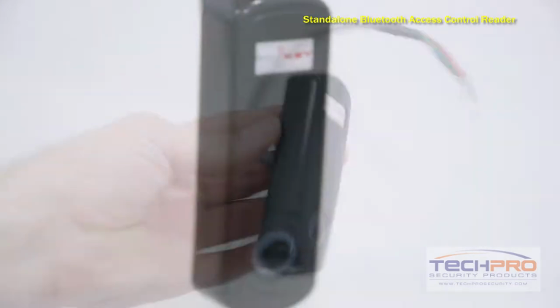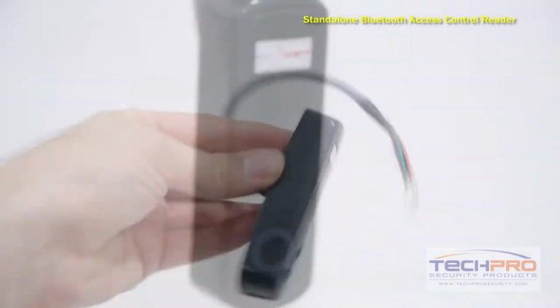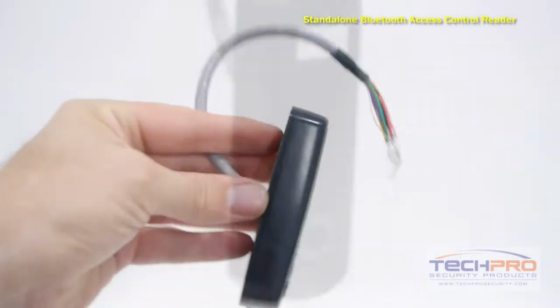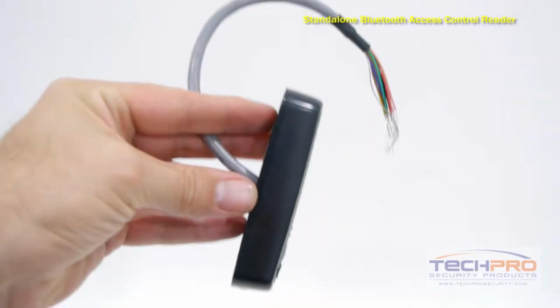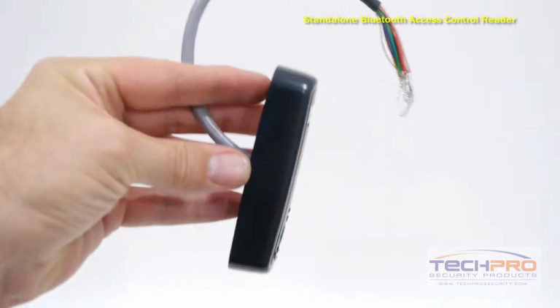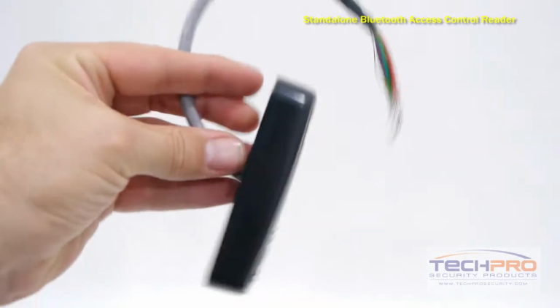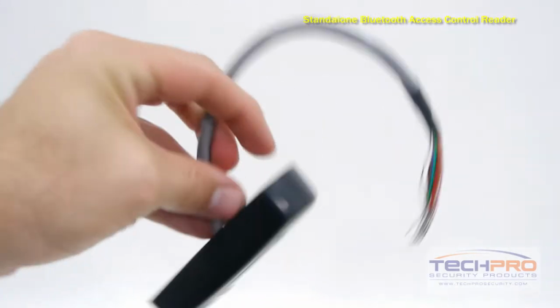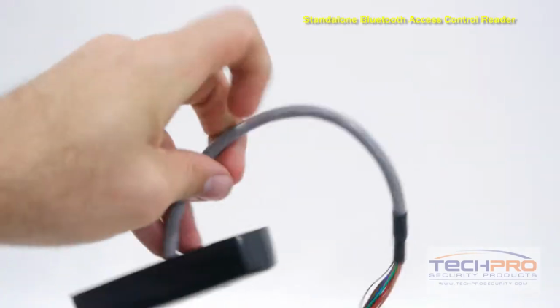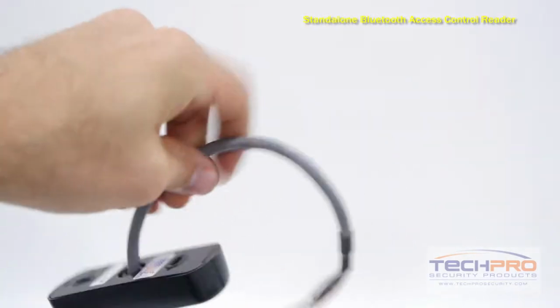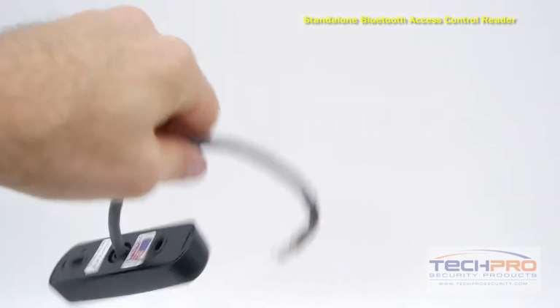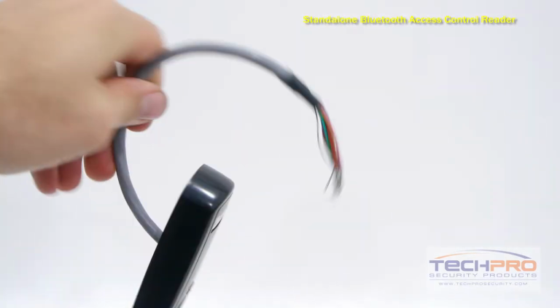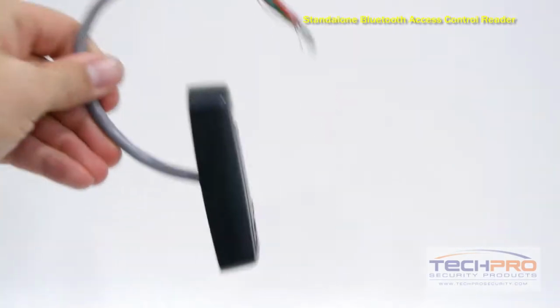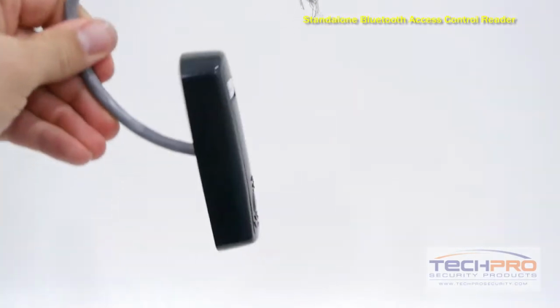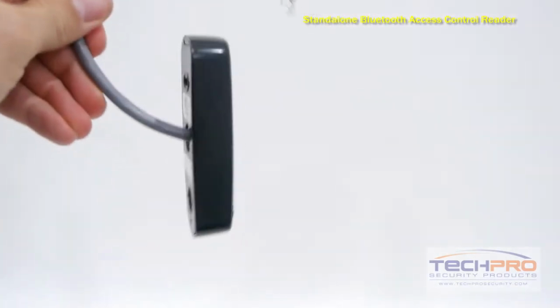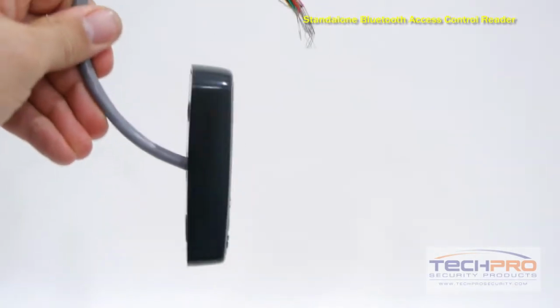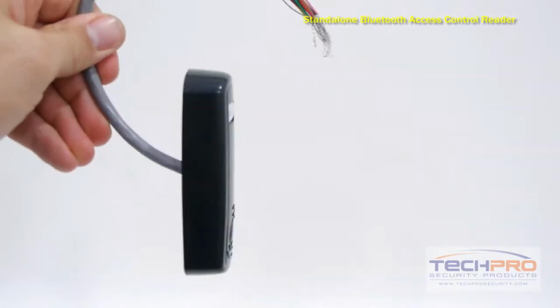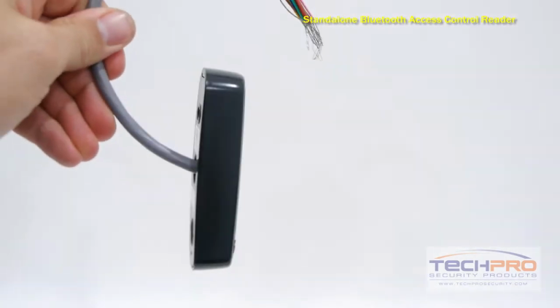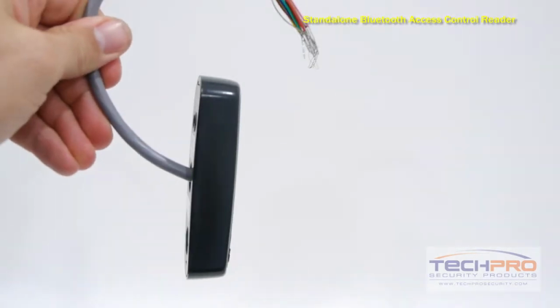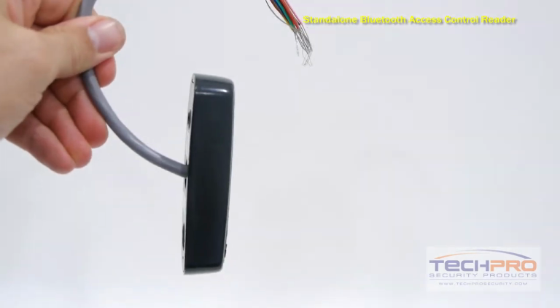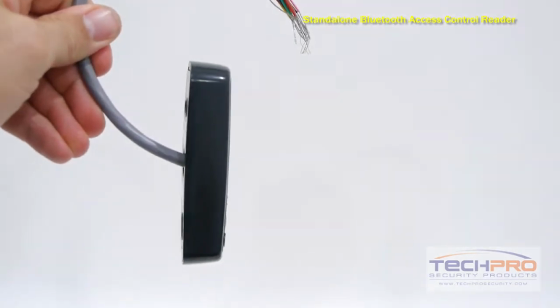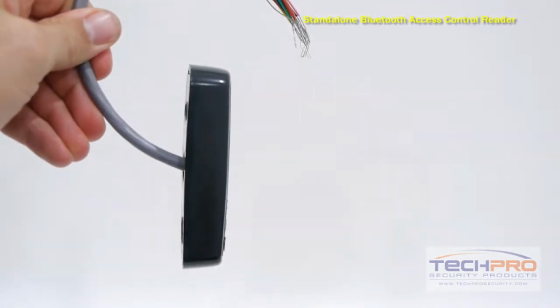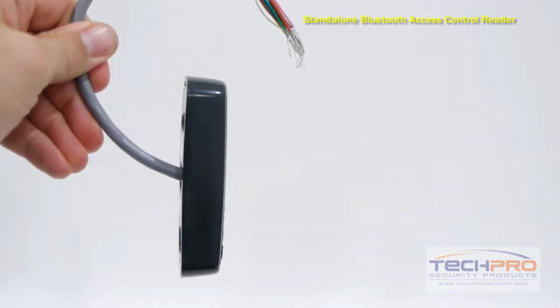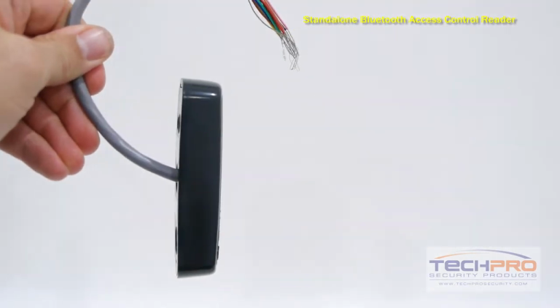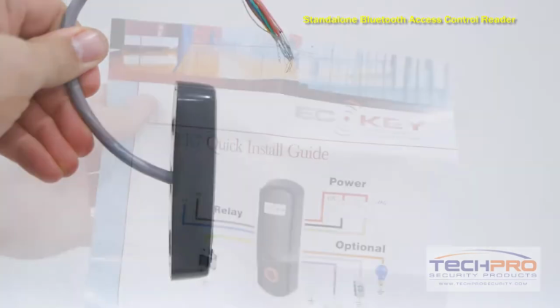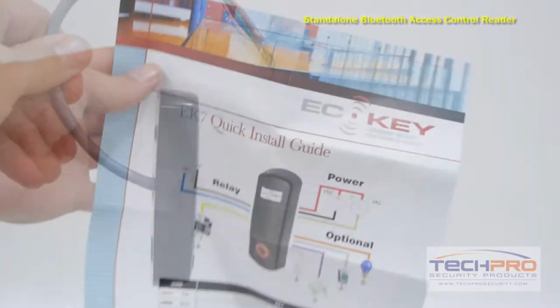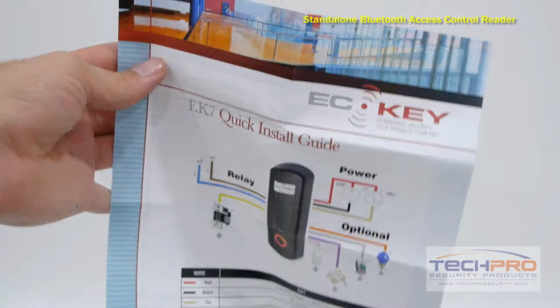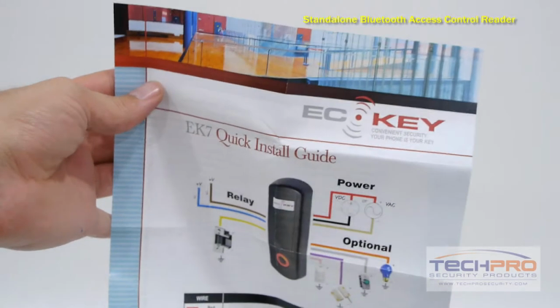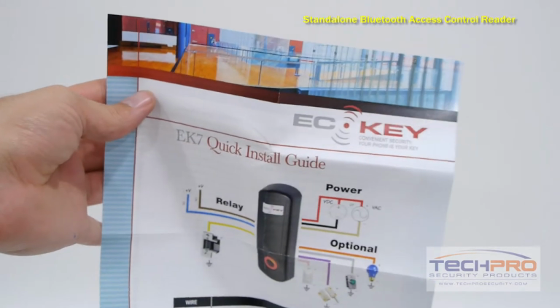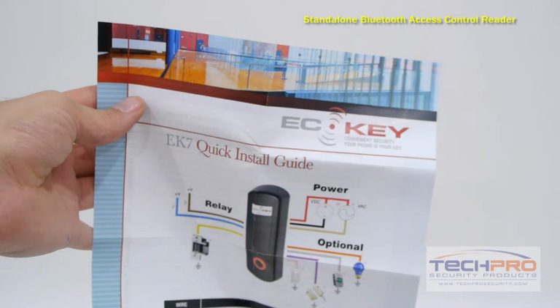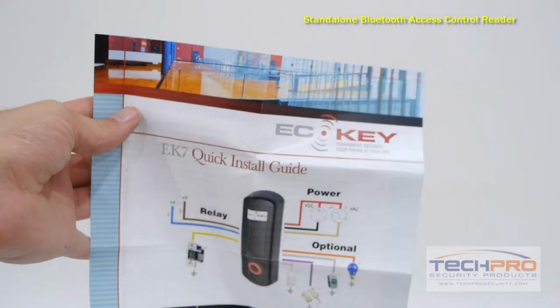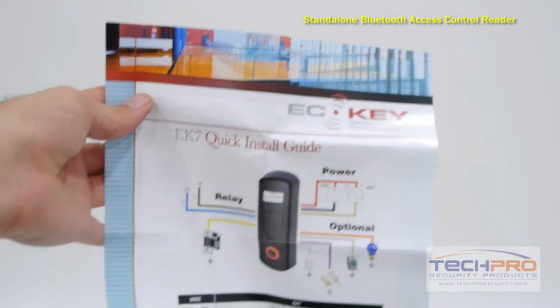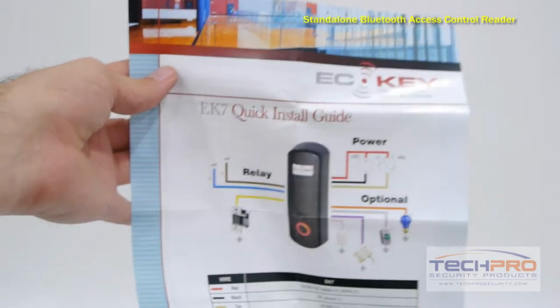All that's required is a Bluetooth enabled phone. This device can be installed on the secure side of a door and work up to 30 feet away.